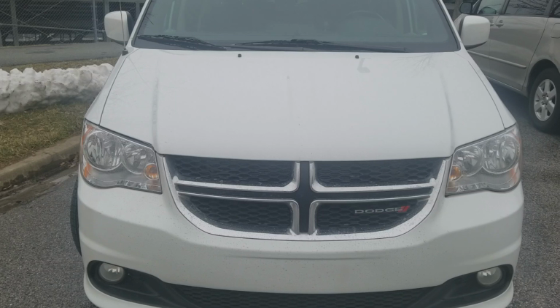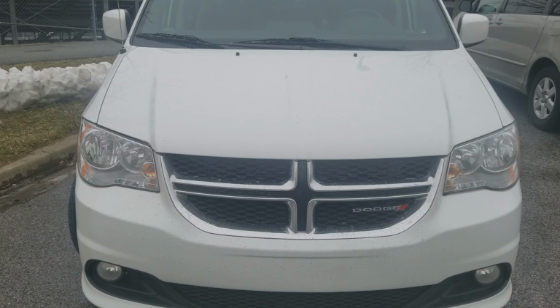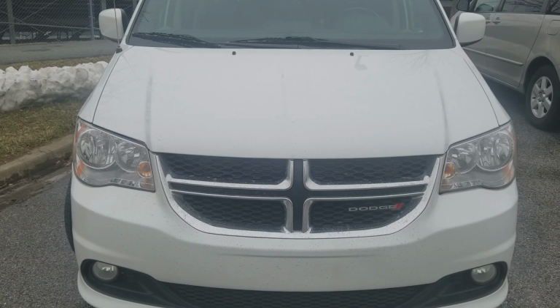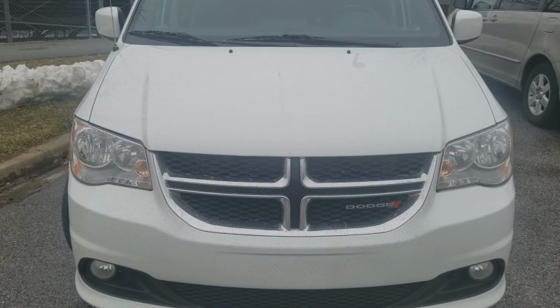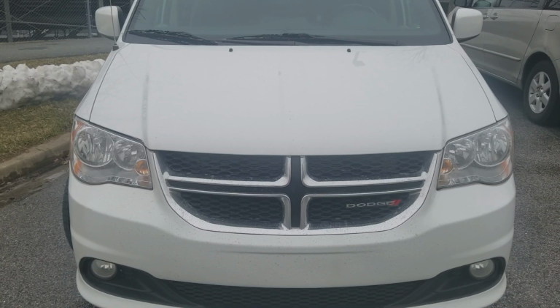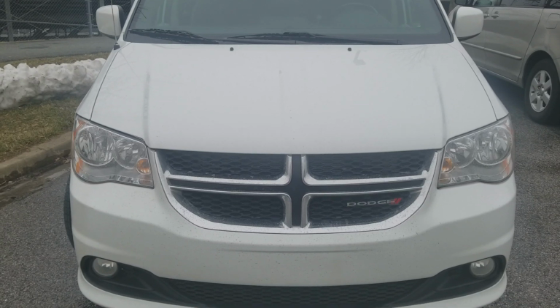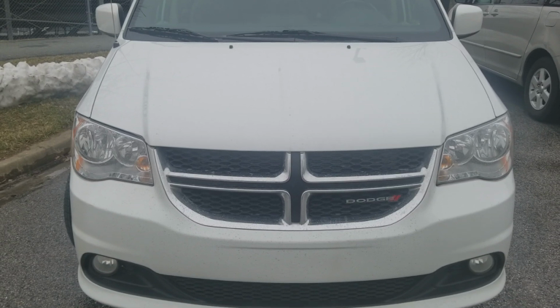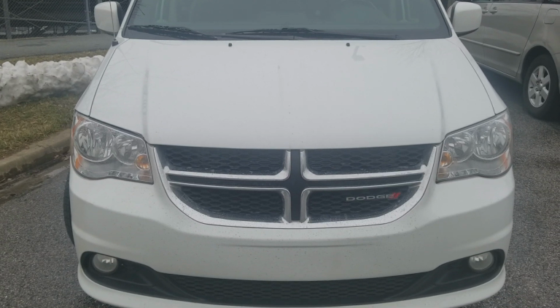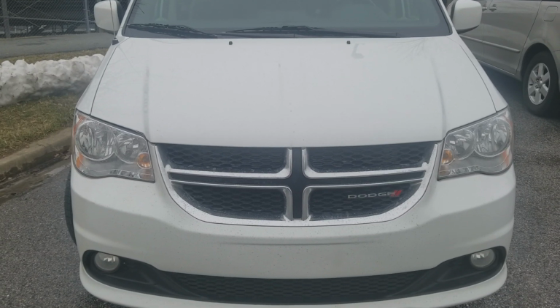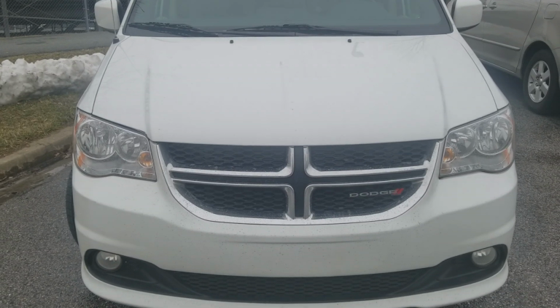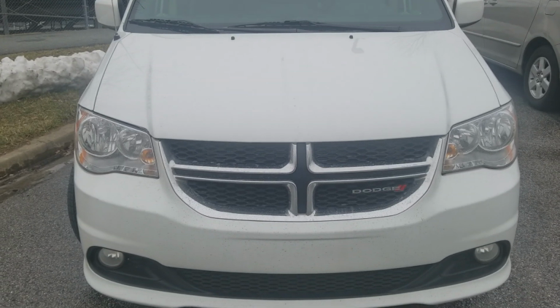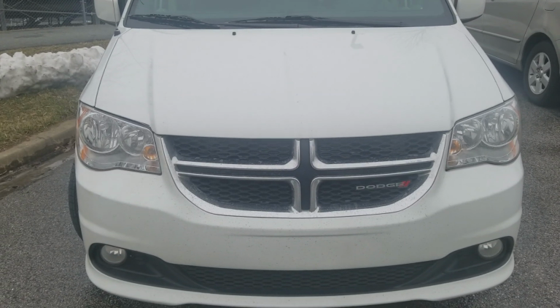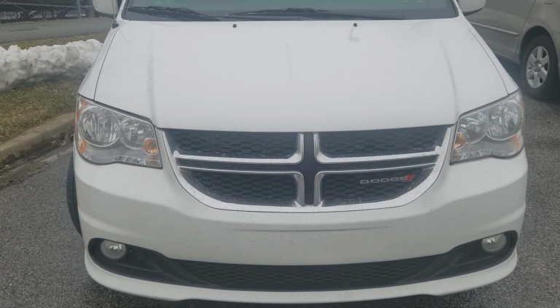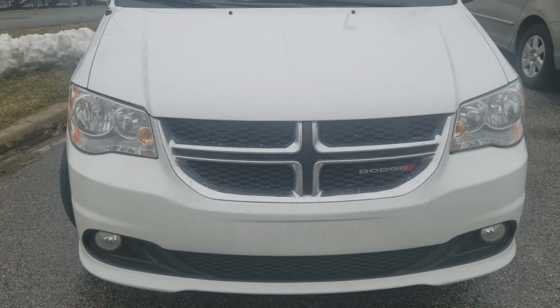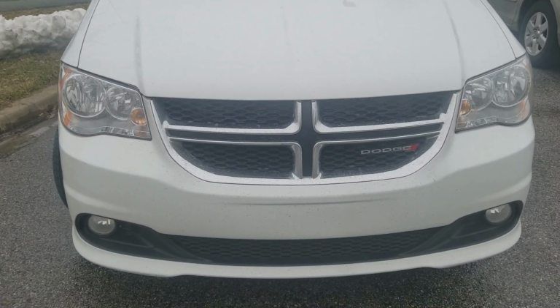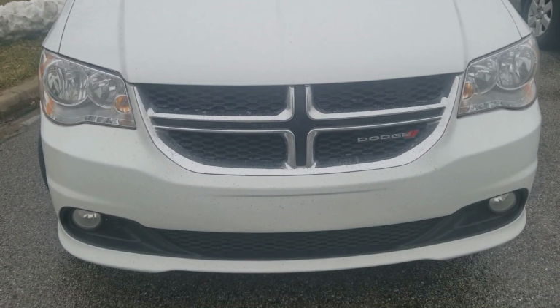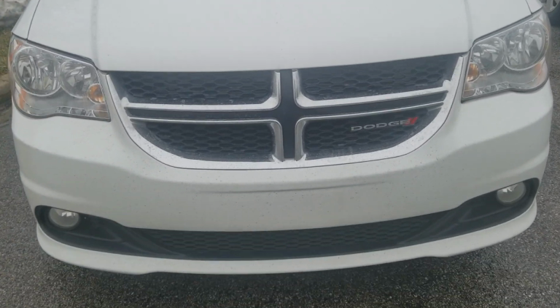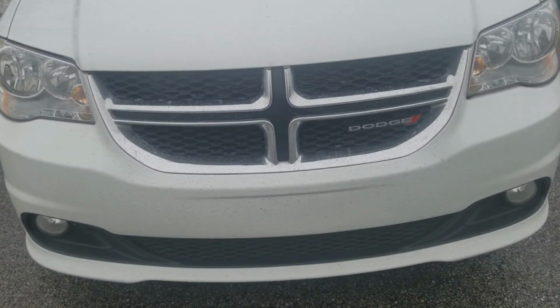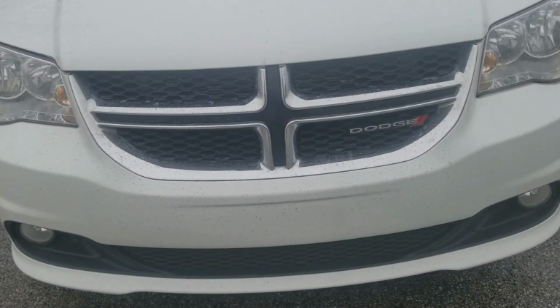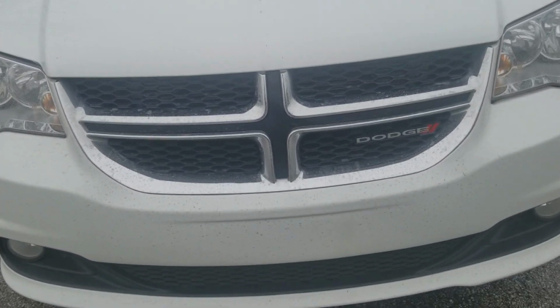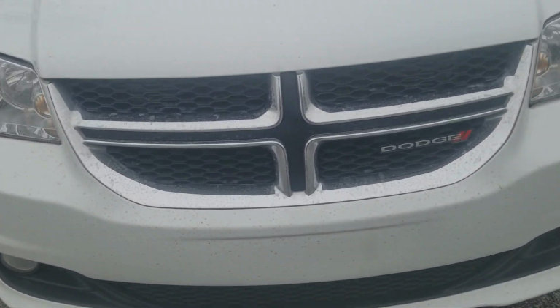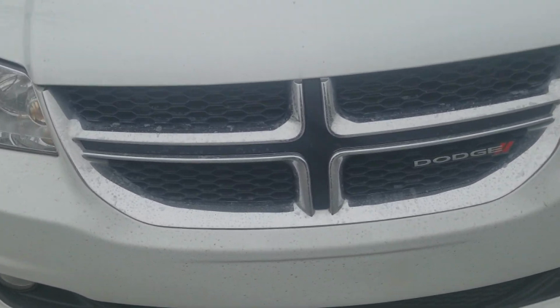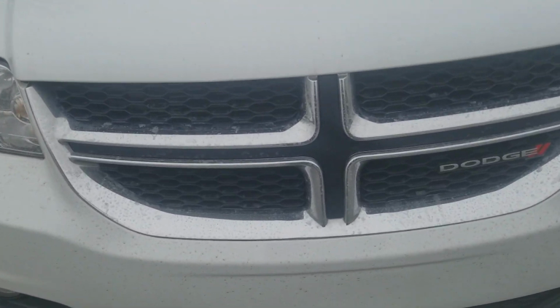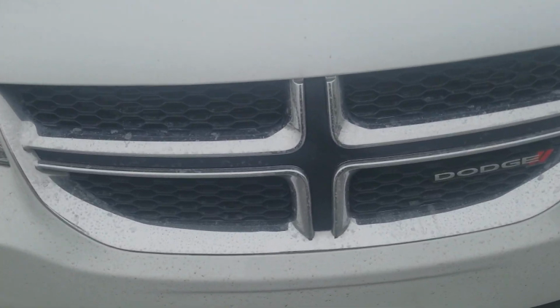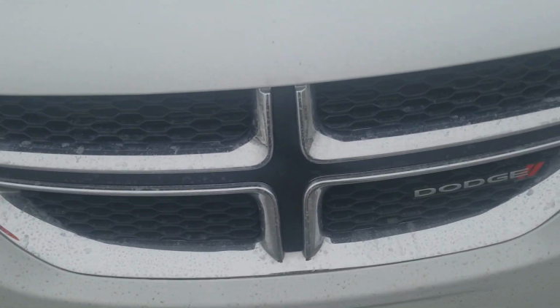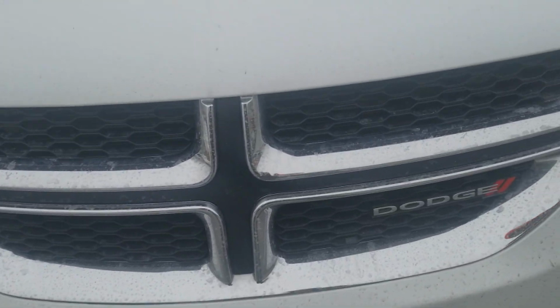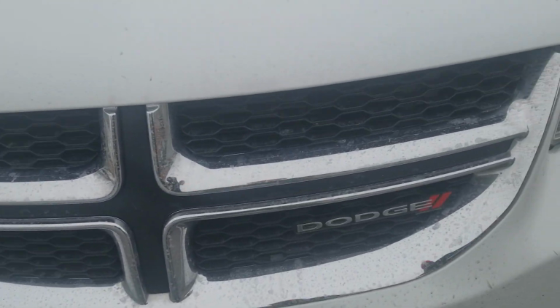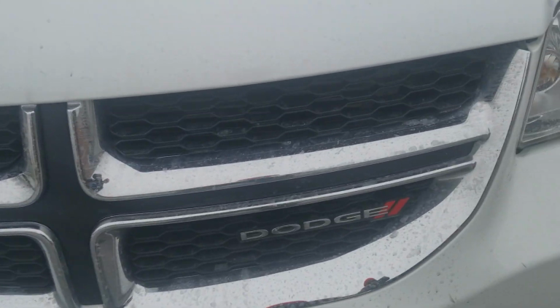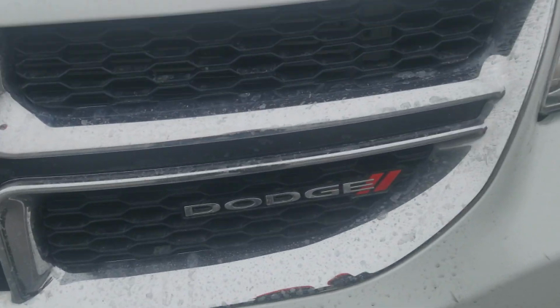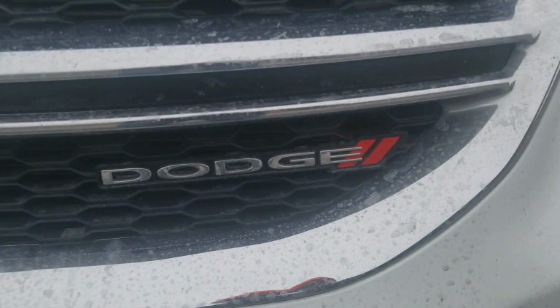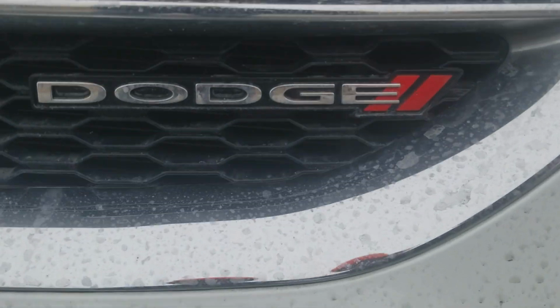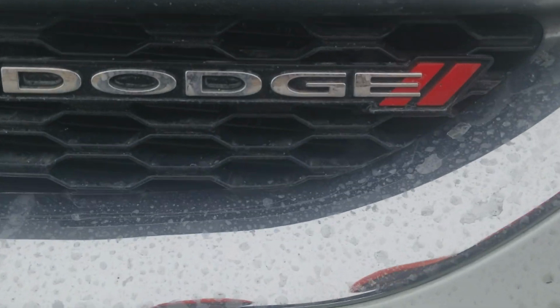Welcome to Gage Car Reviews, and today I'm reviewing this 2017 Dodge Grand Caravan.